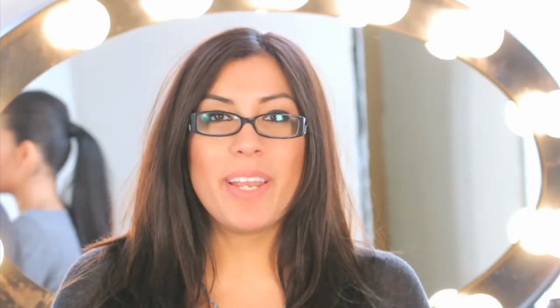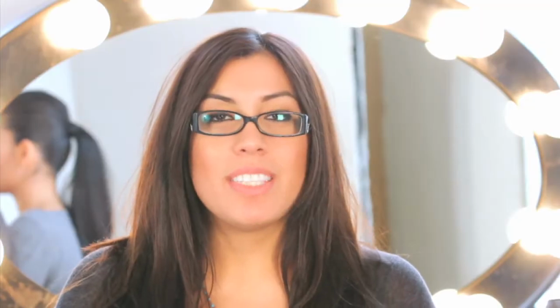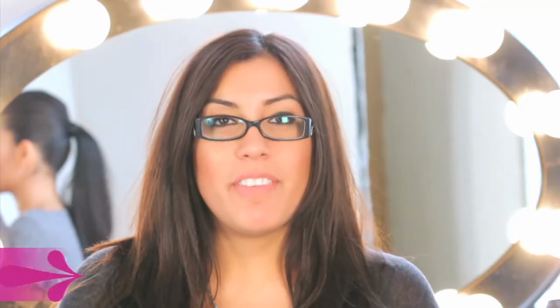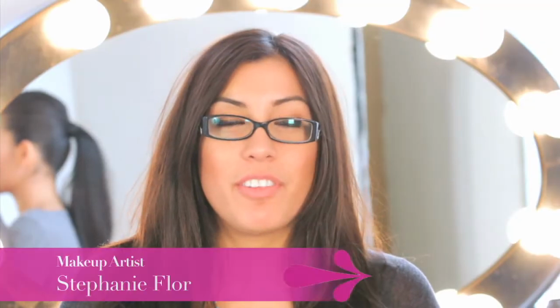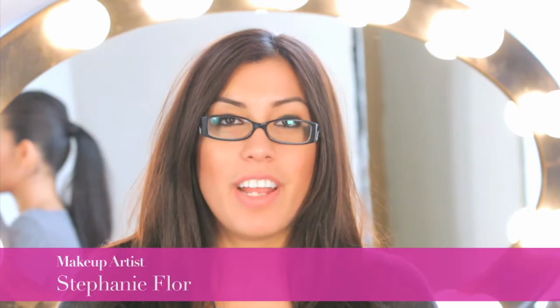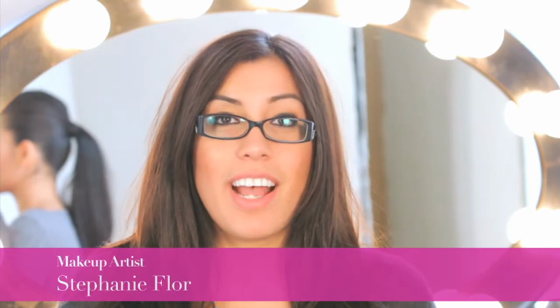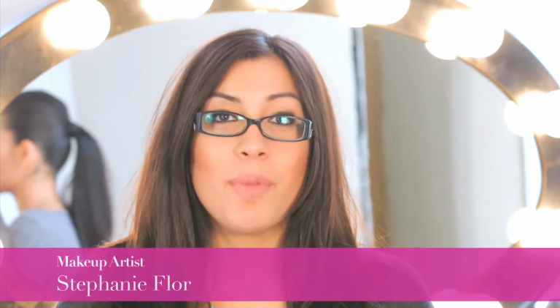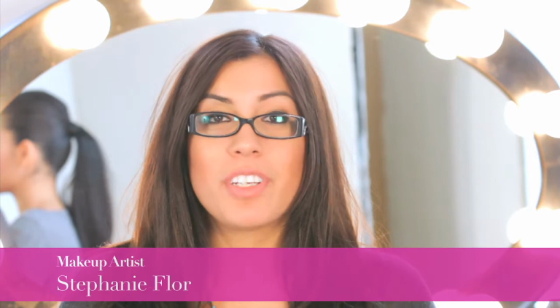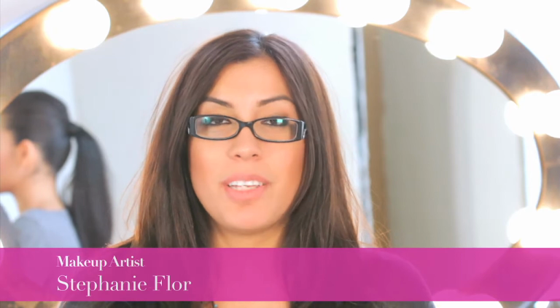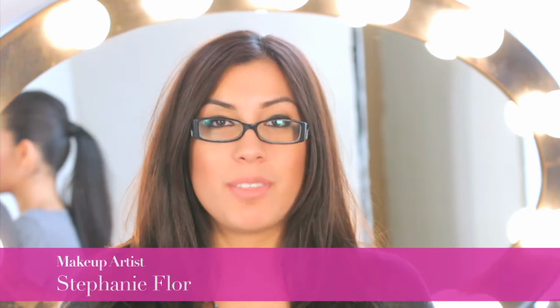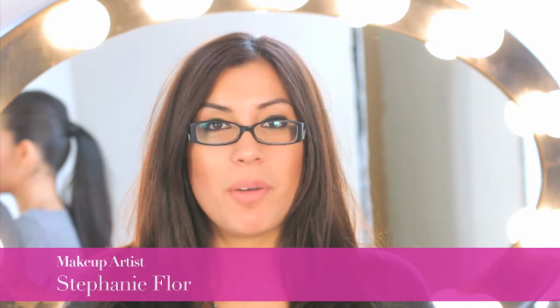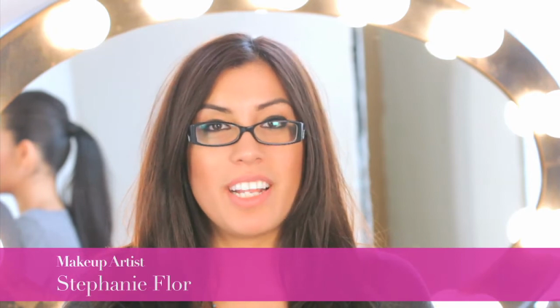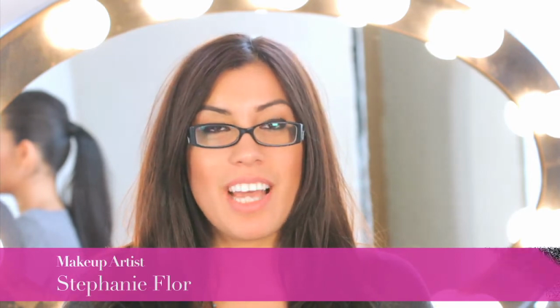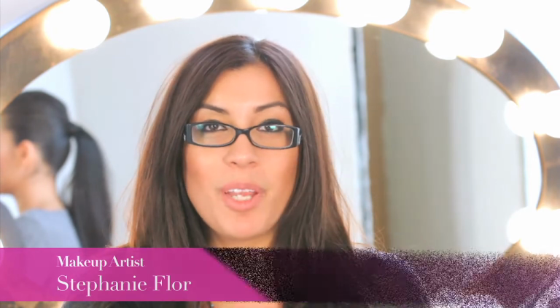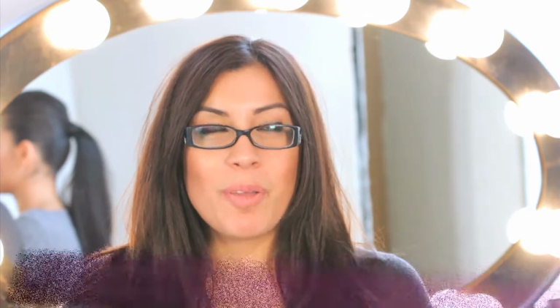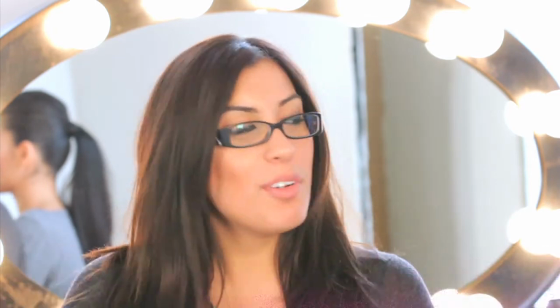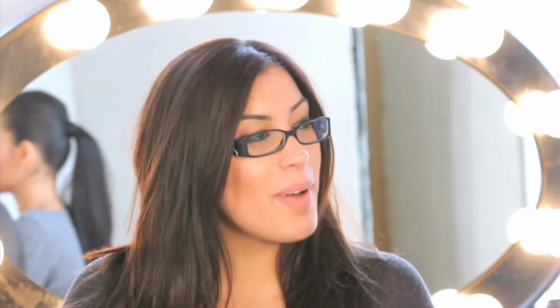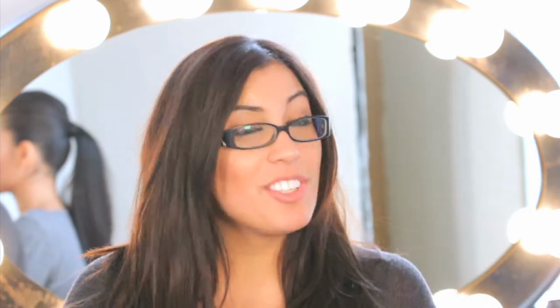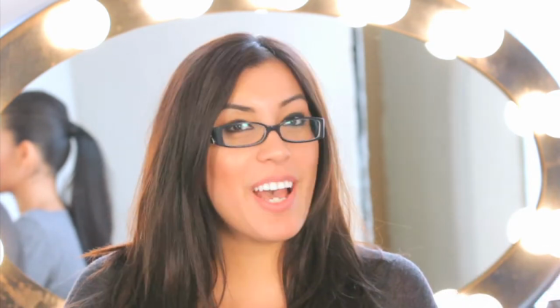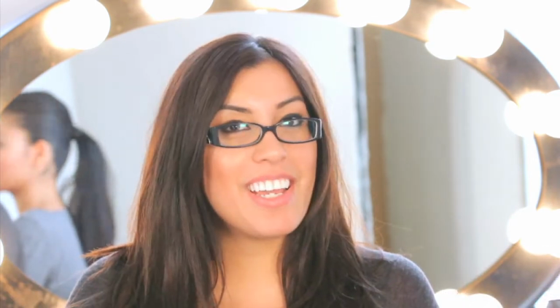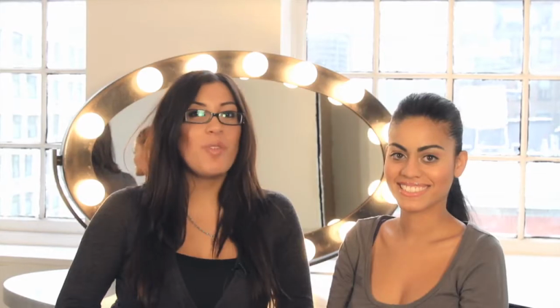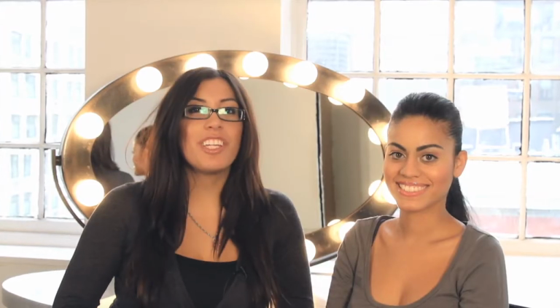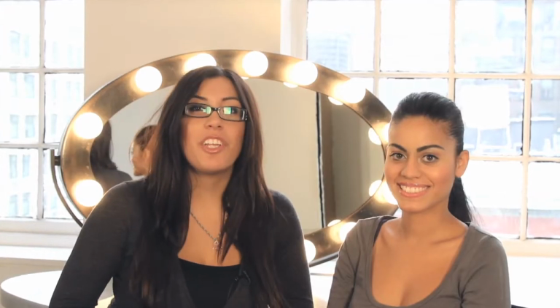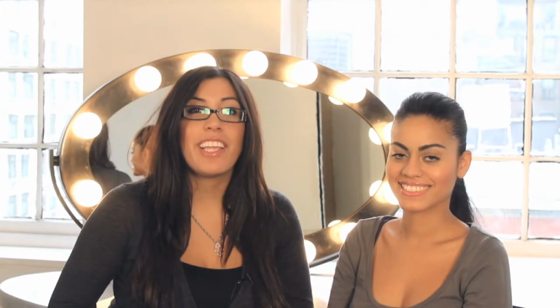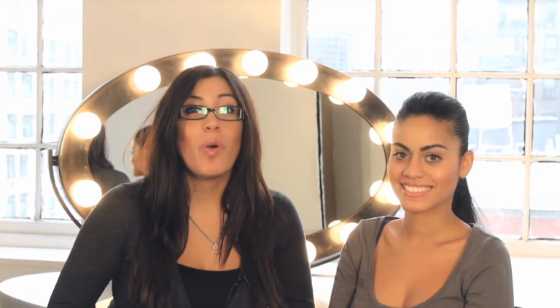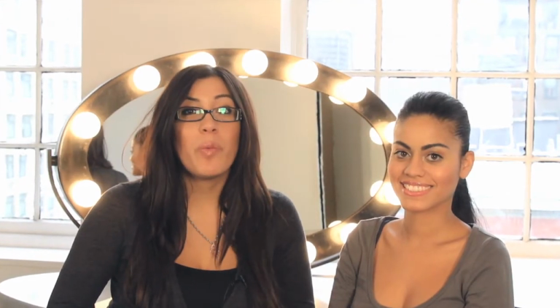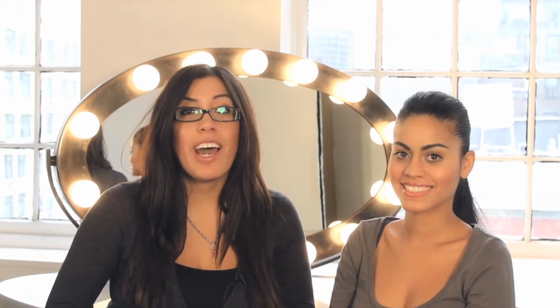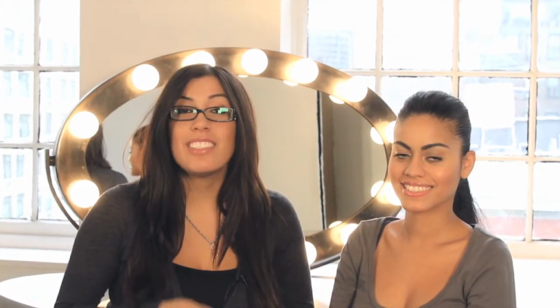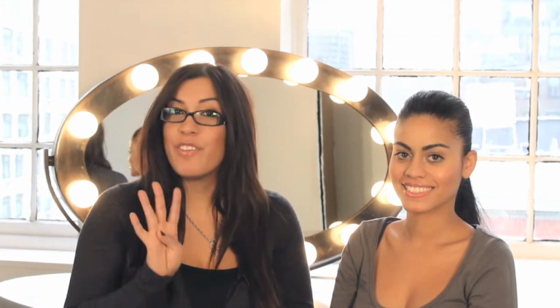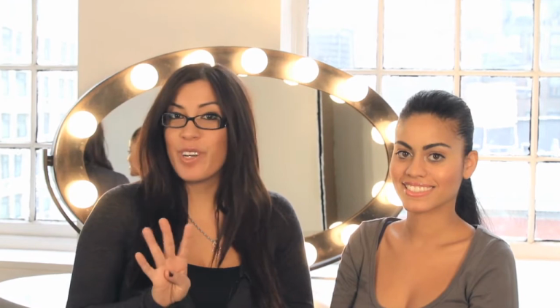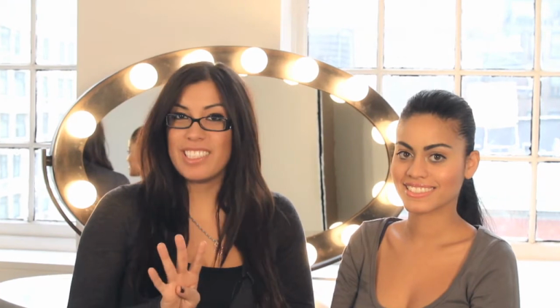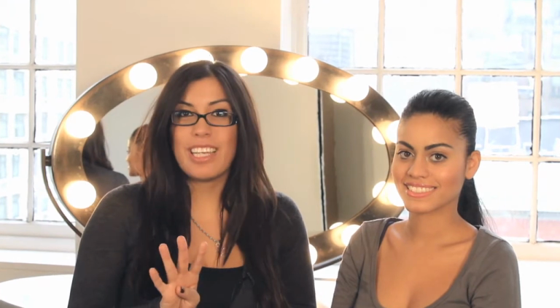My name is Stephanie Flora and I am a New York City based makeup artist. I'm here with my beautiful model, Joanna, and we're going to show you how to get wide awake eyes in four easy steps.